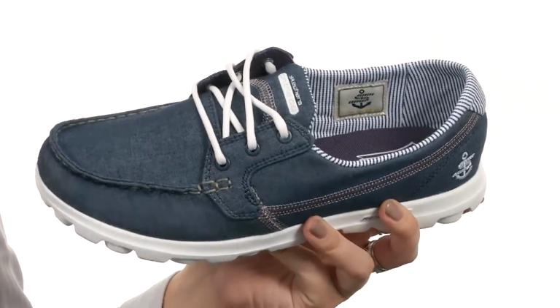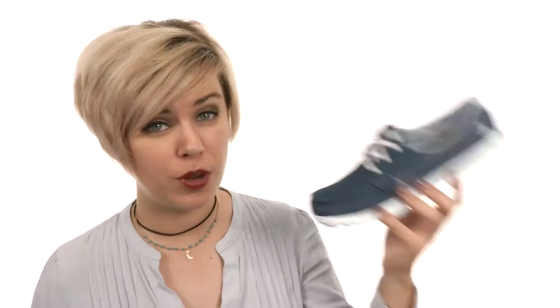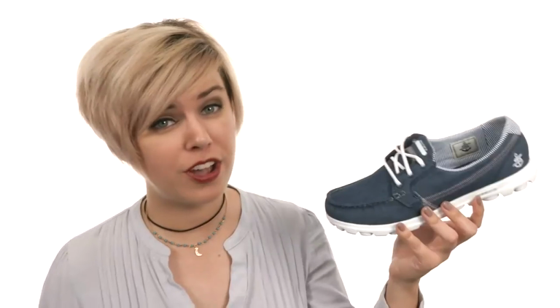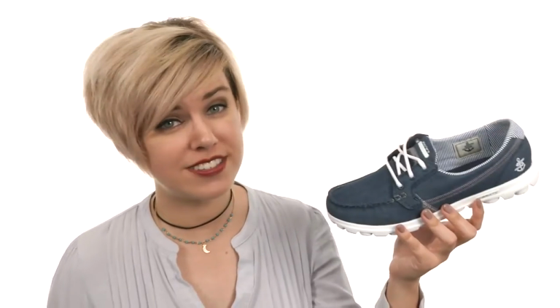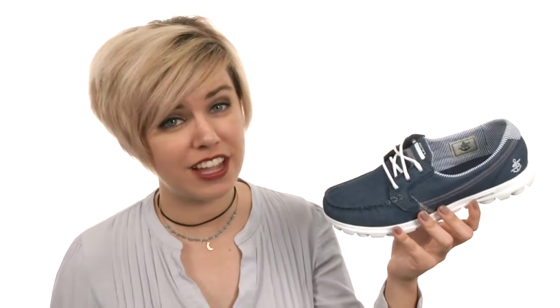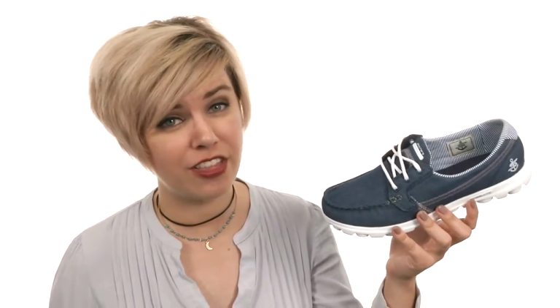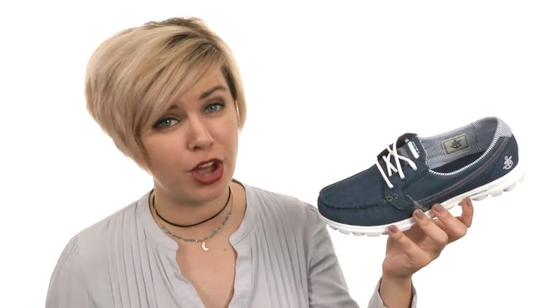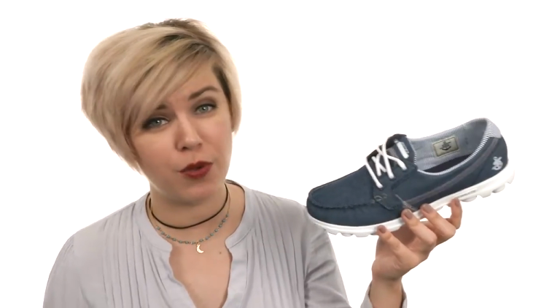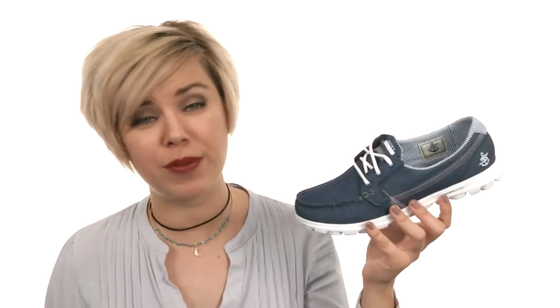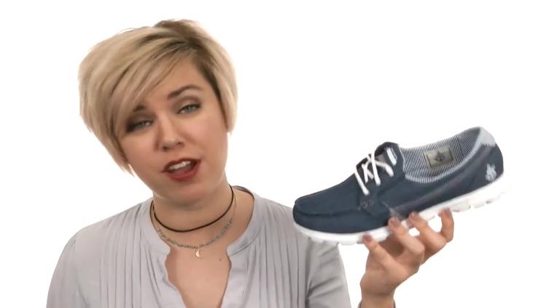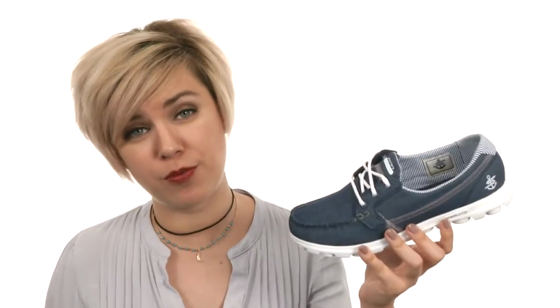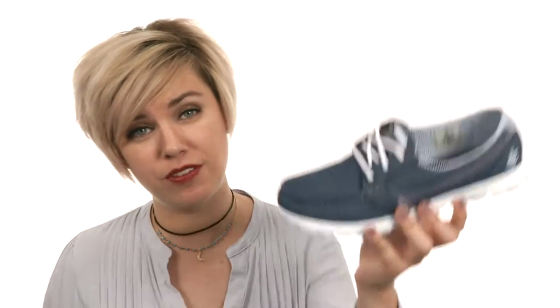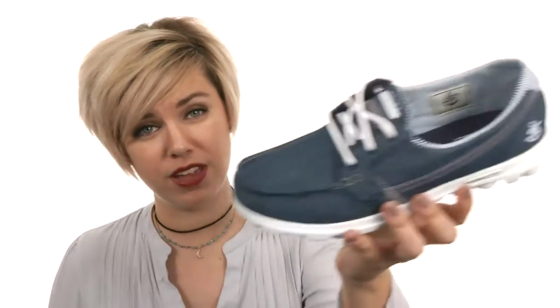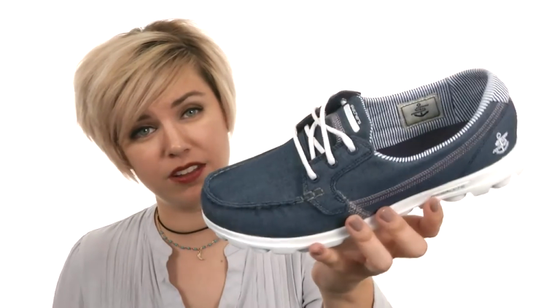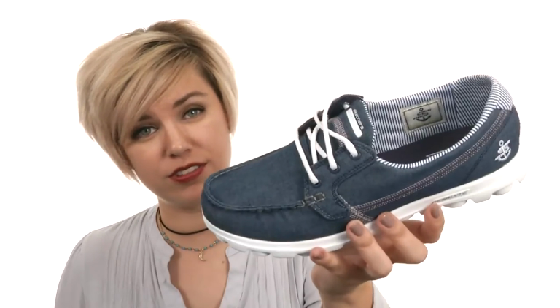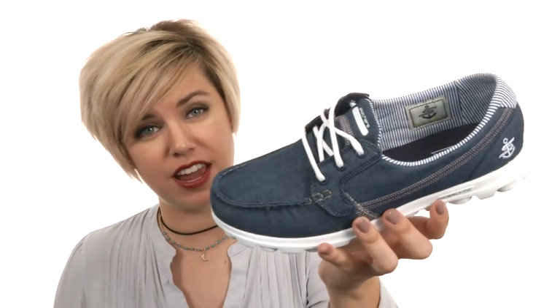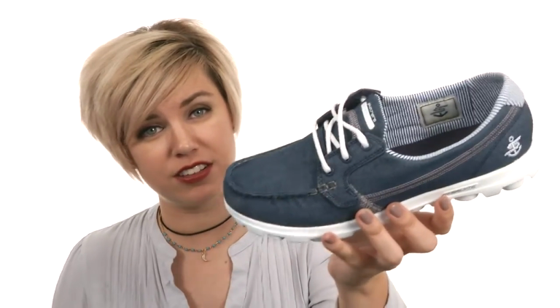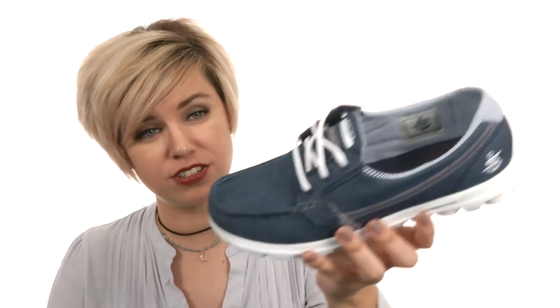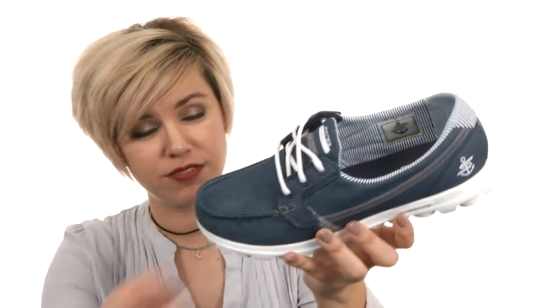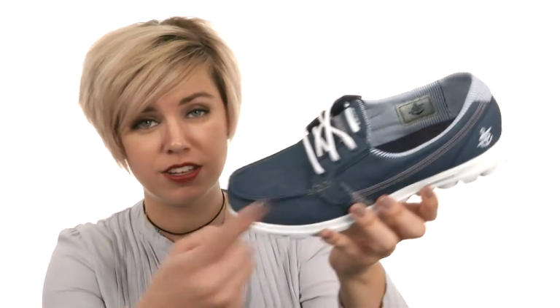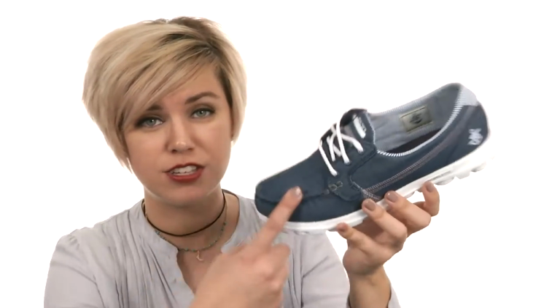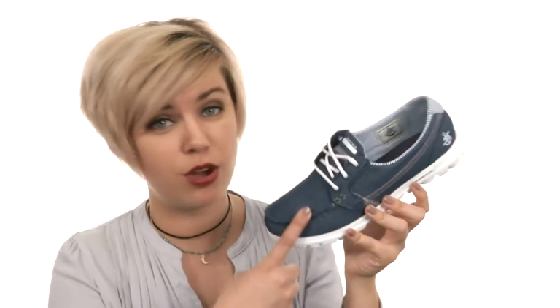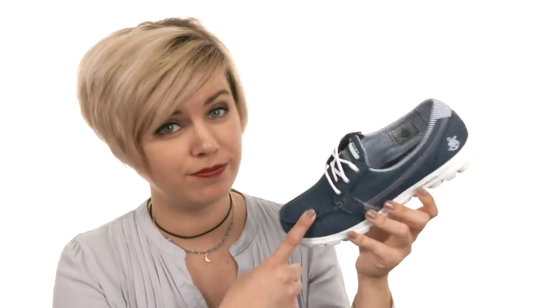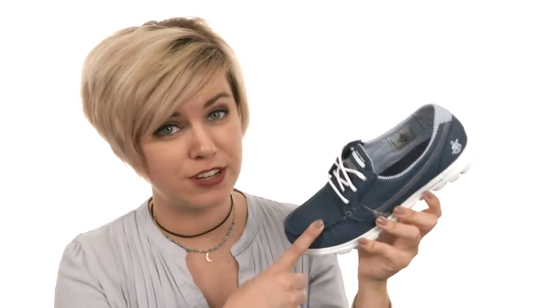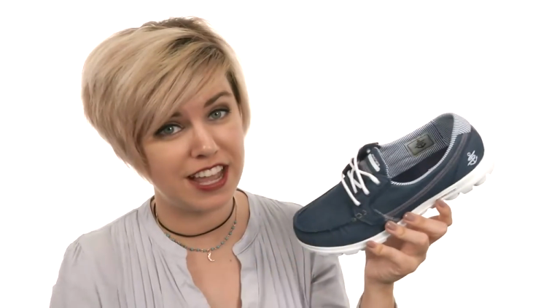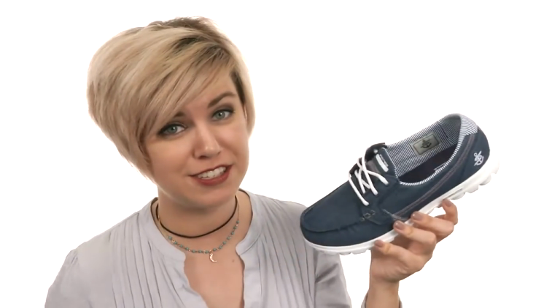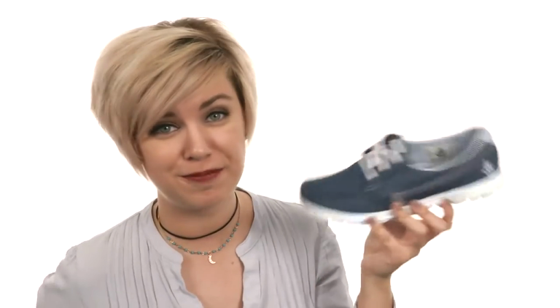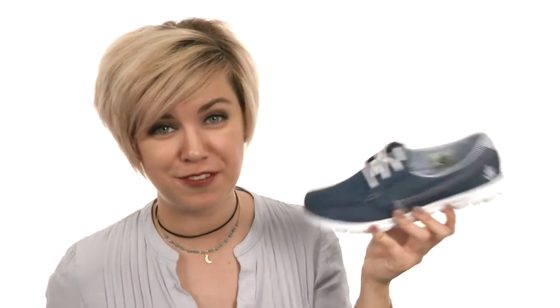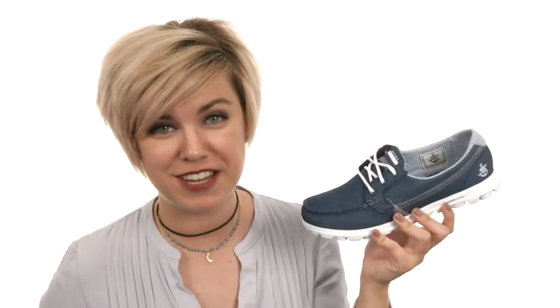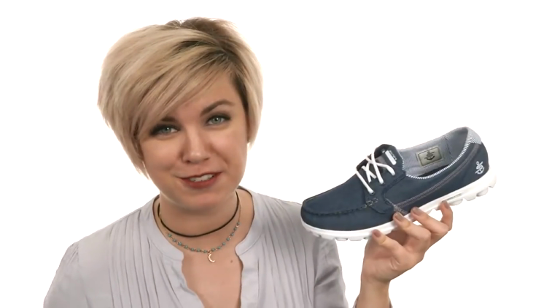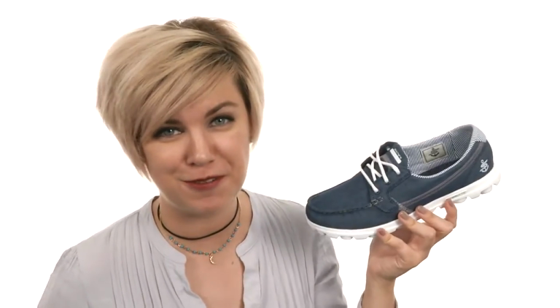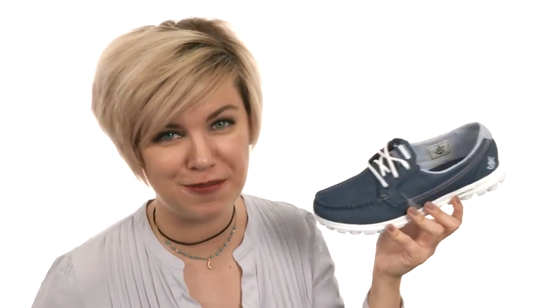When you're constantly on the go, you want to be comfortable and a little stylish. So here's the answer from Skechers Performance.